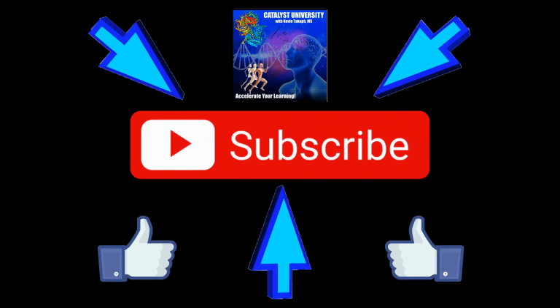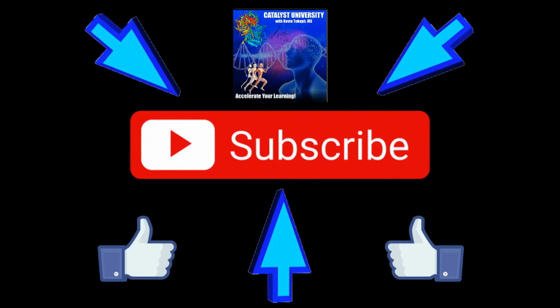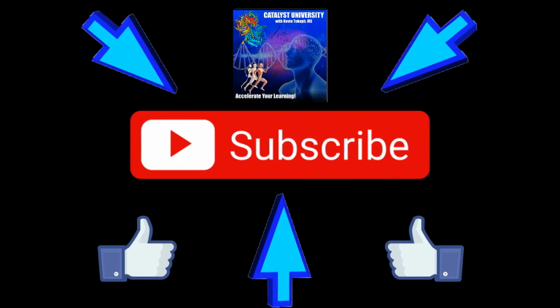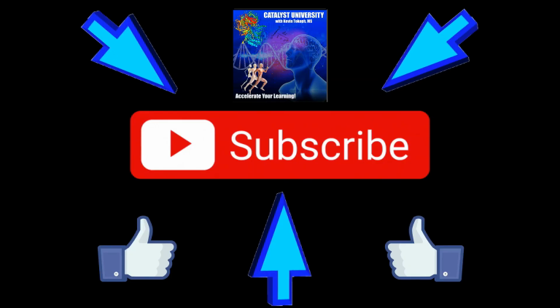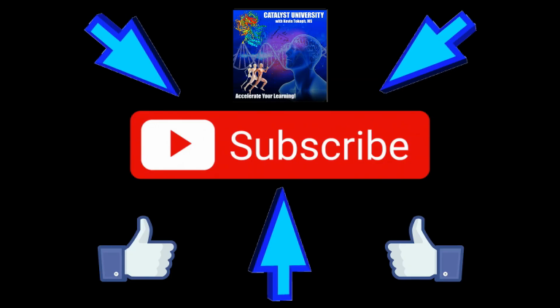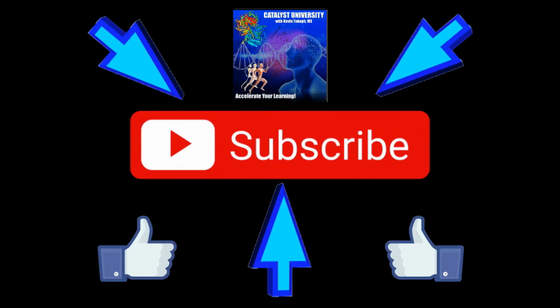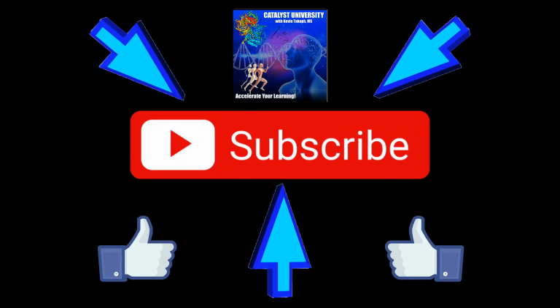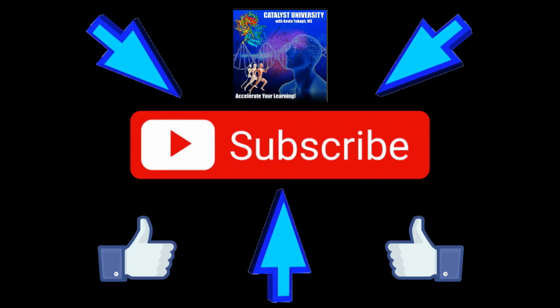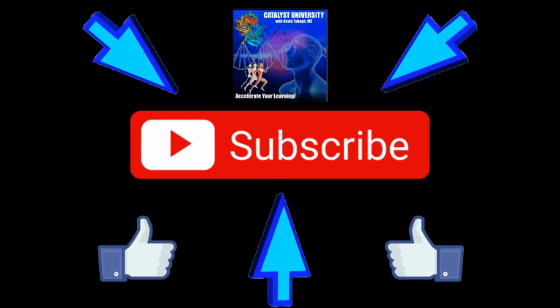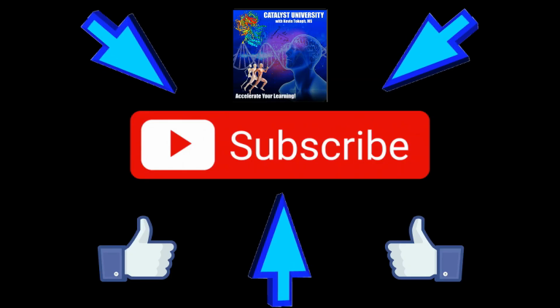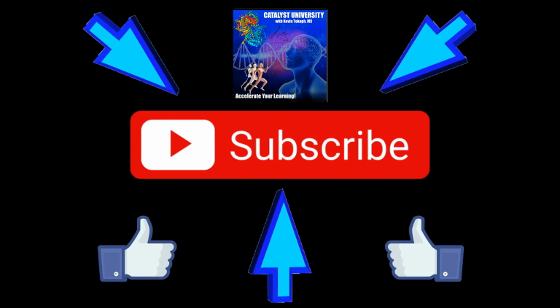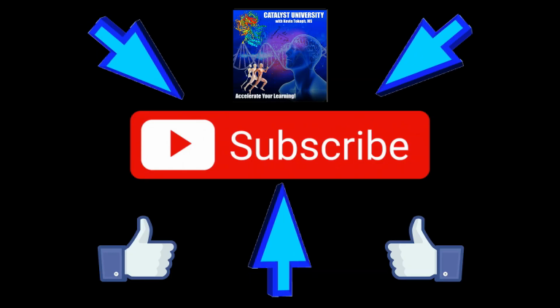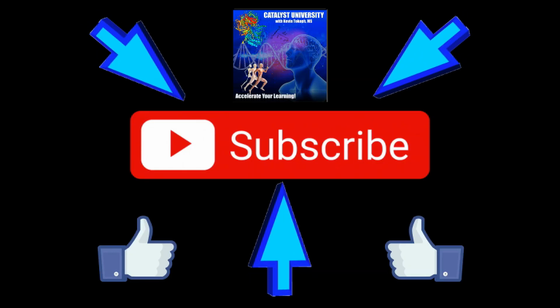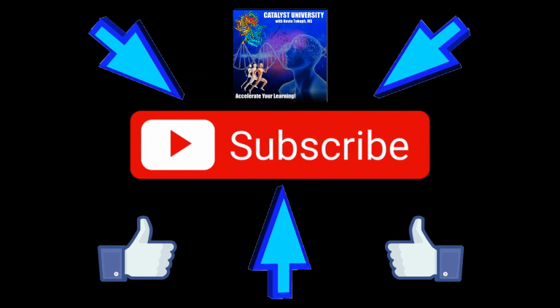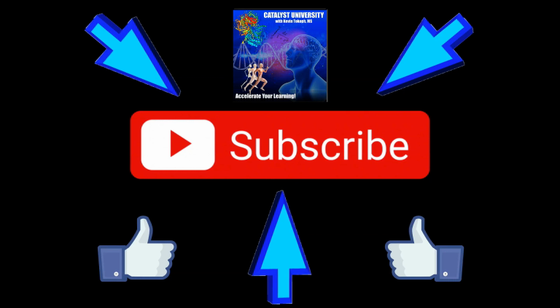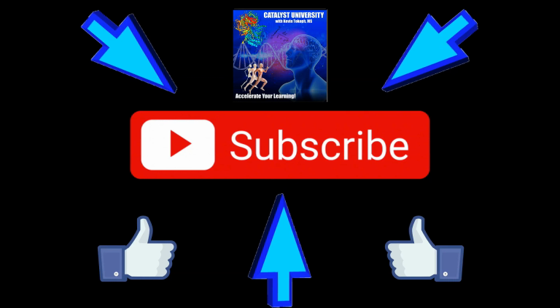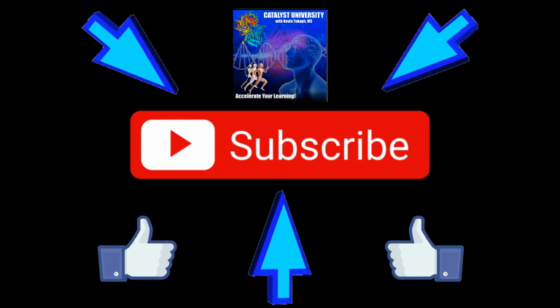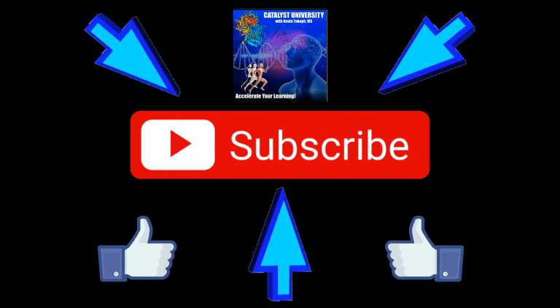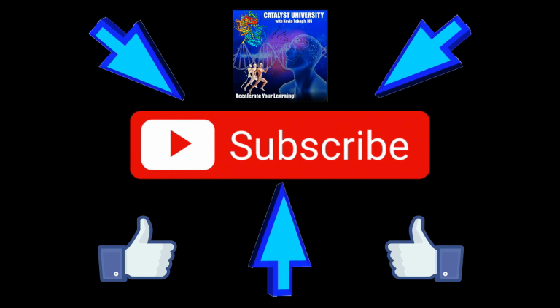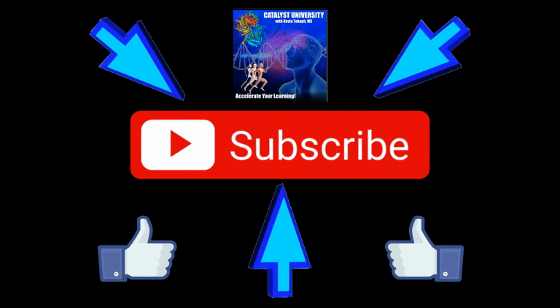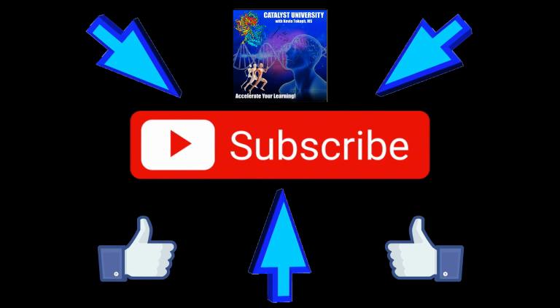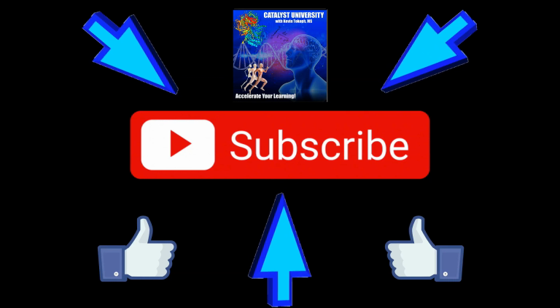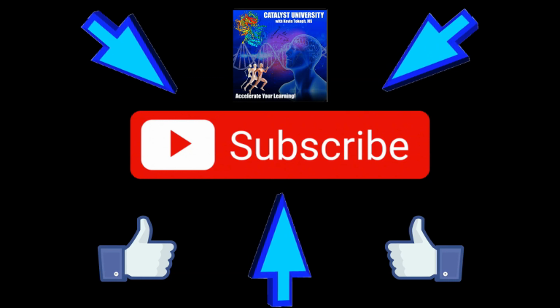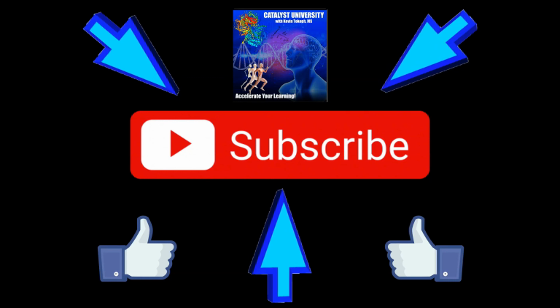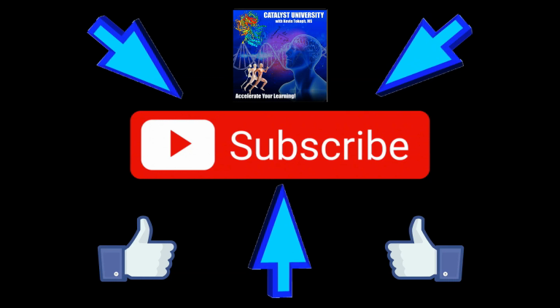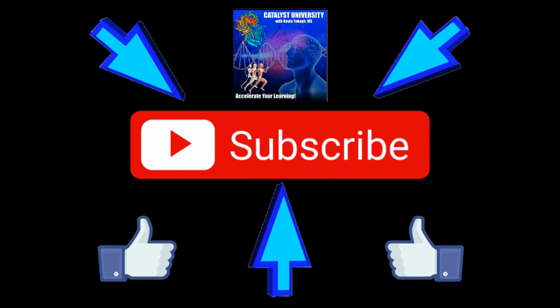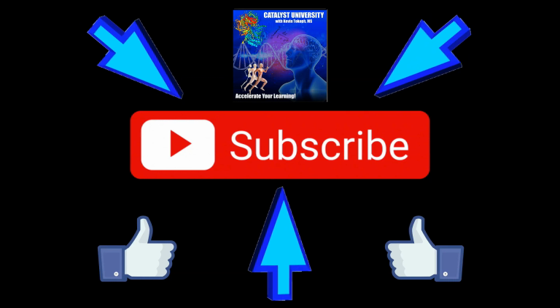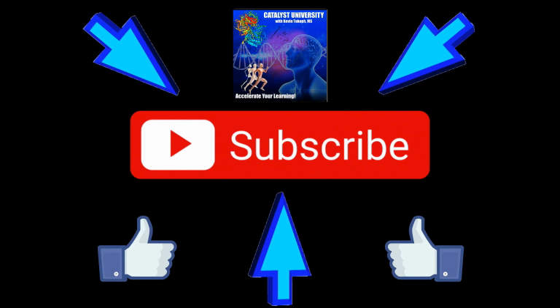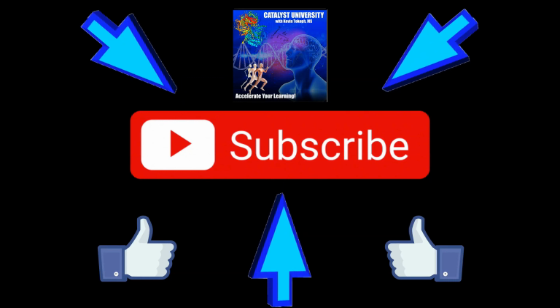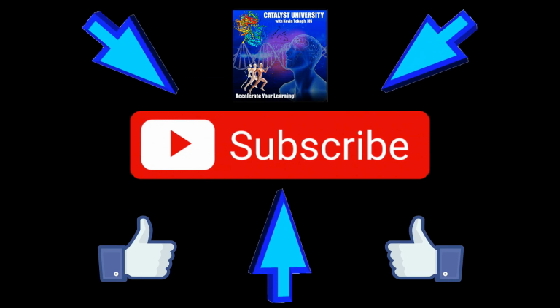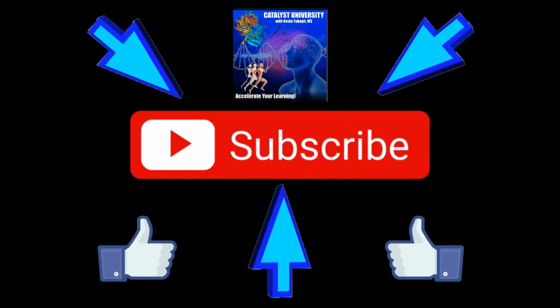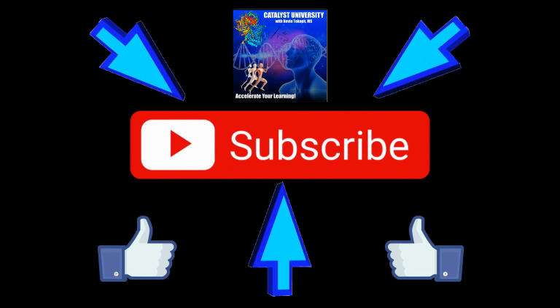Please make sure to like this video and subscribe to my channel for future videos and notifications.